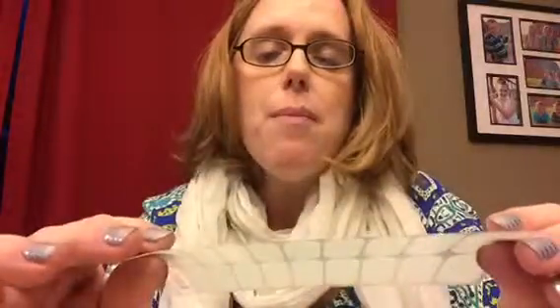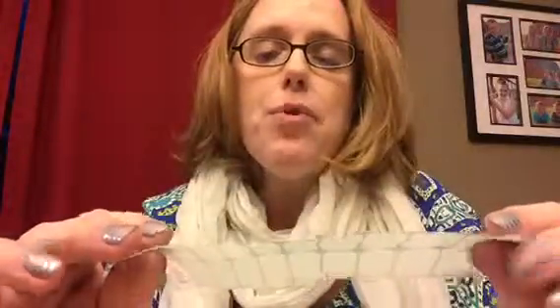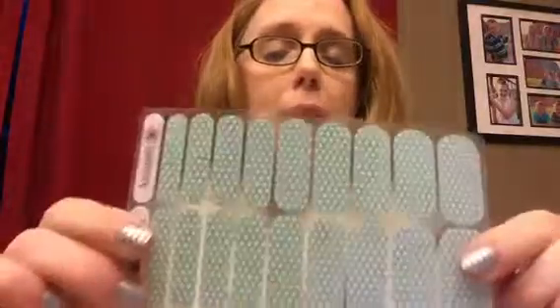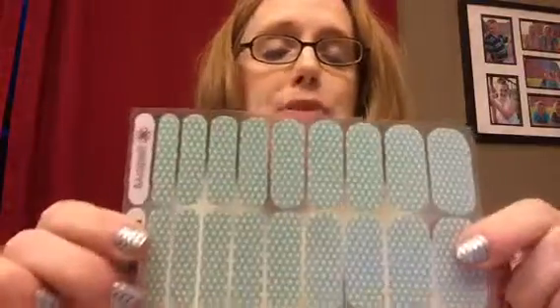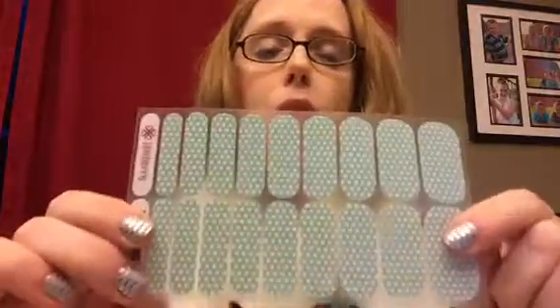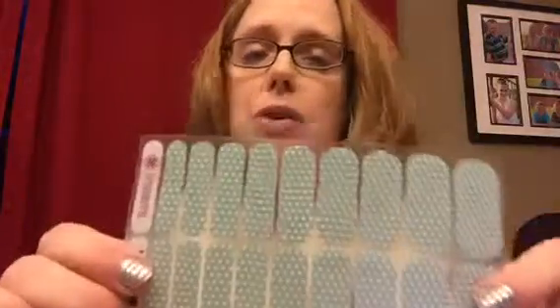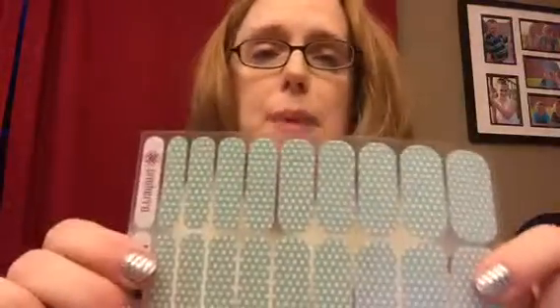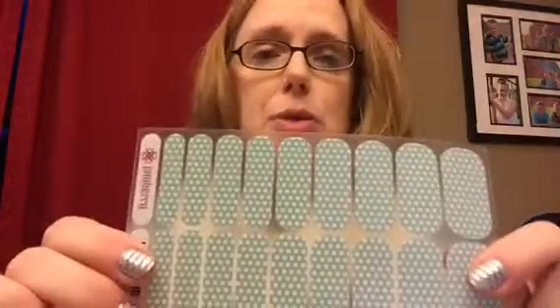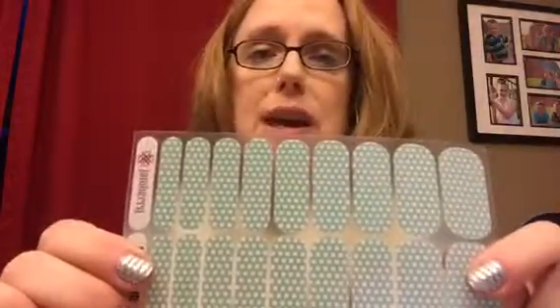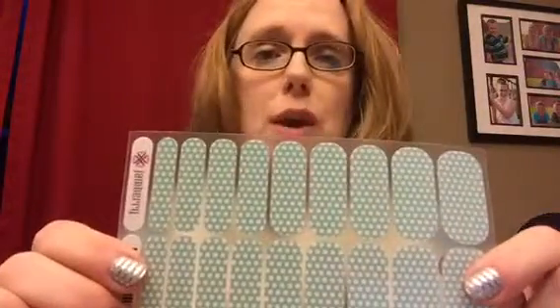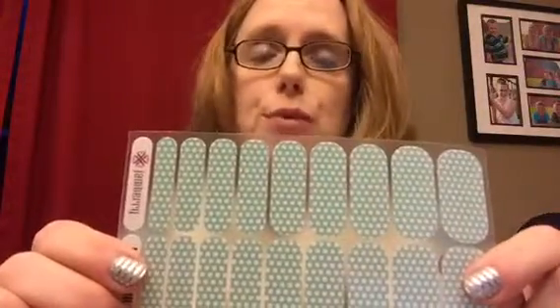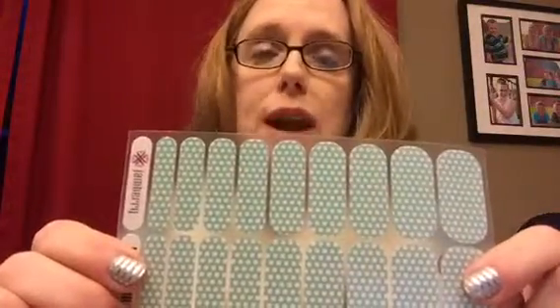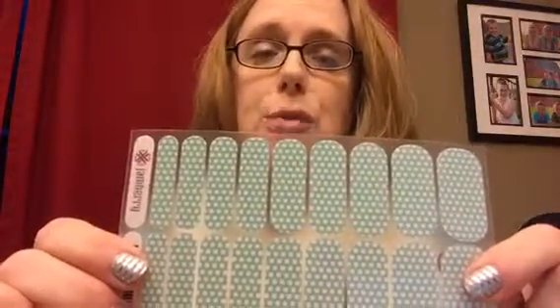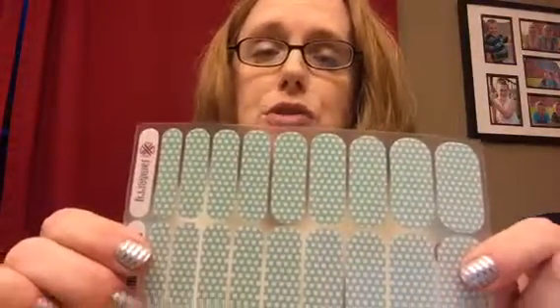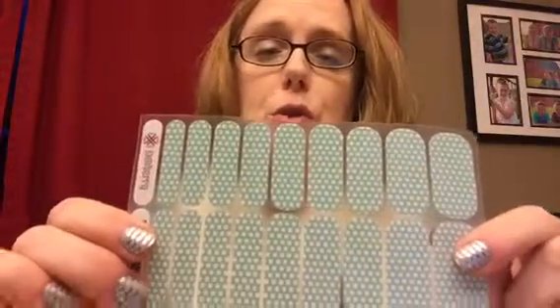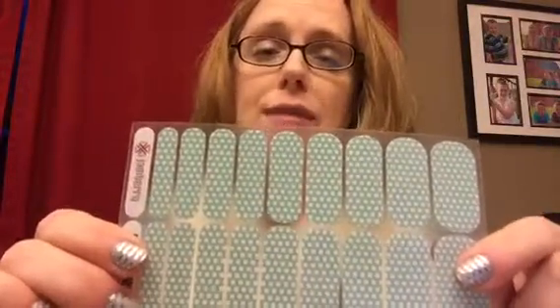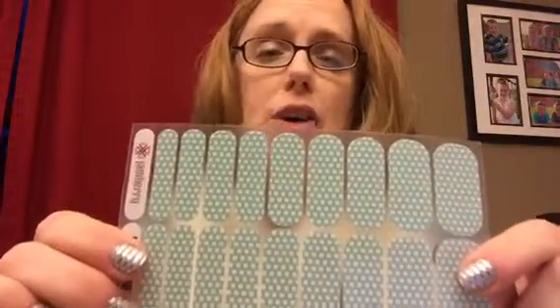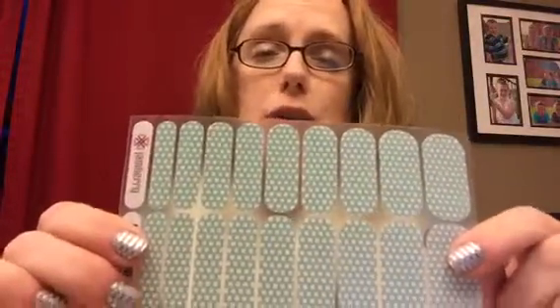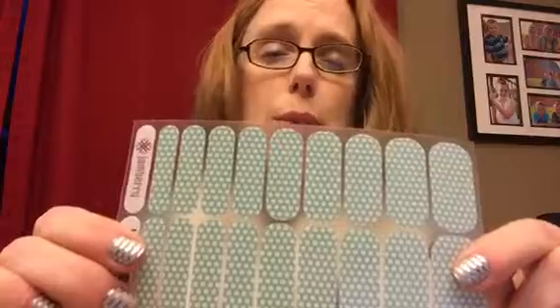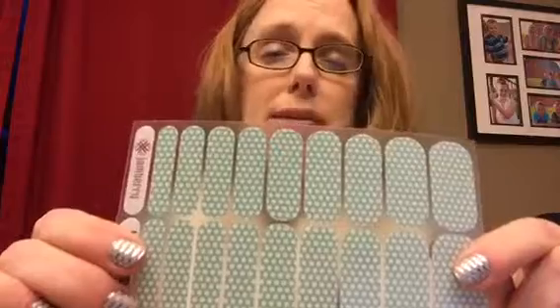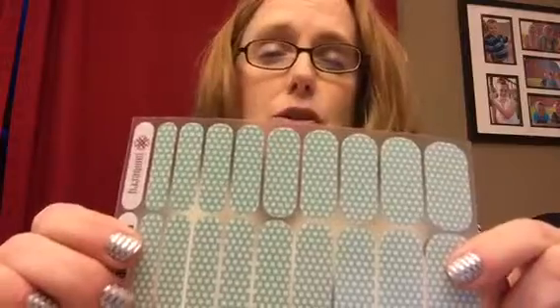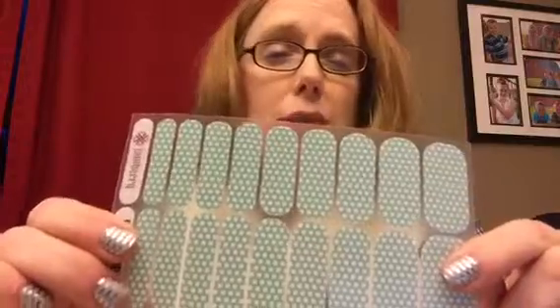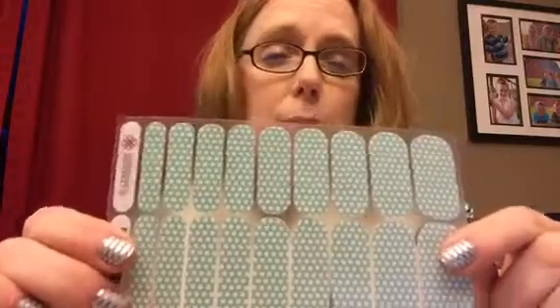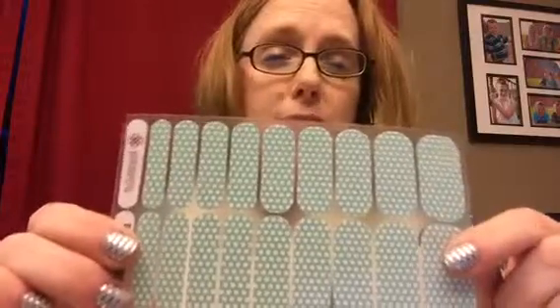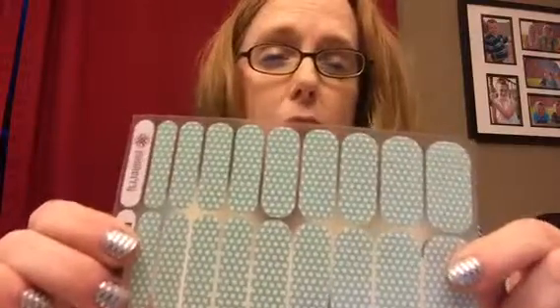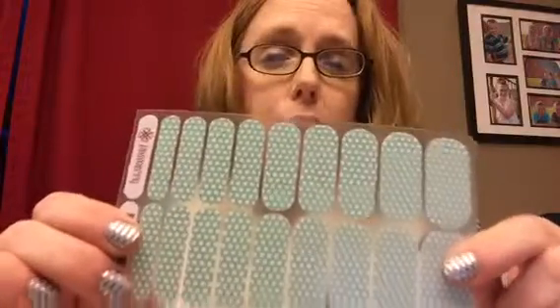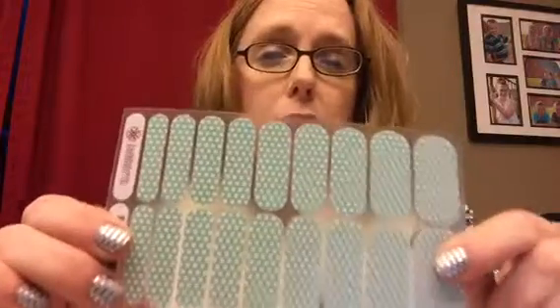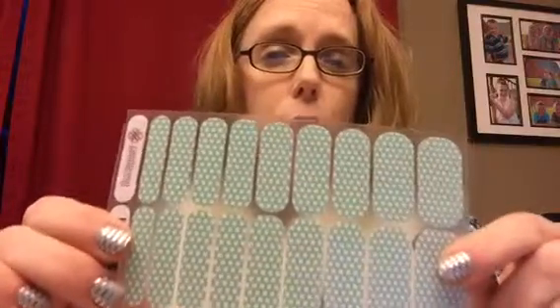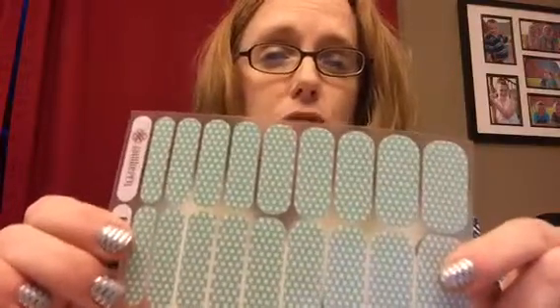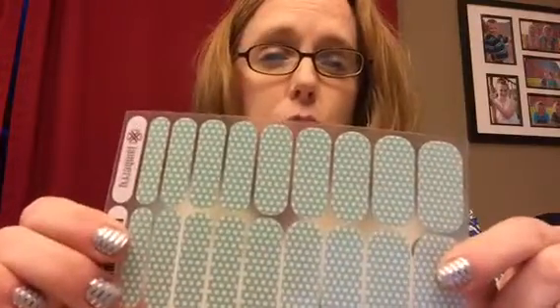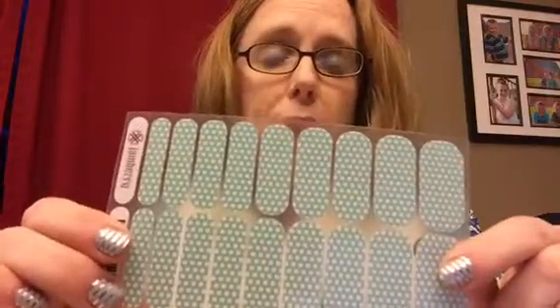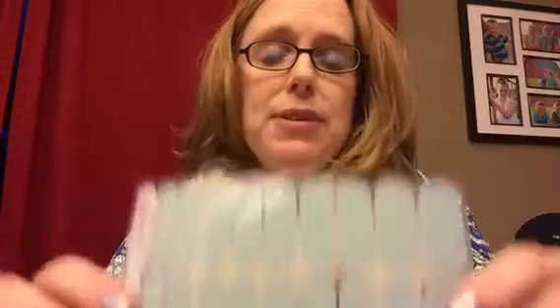The wraps are always buy three, get one free, which is a great value. You get basically 25% off whenever you purchase the wraps.